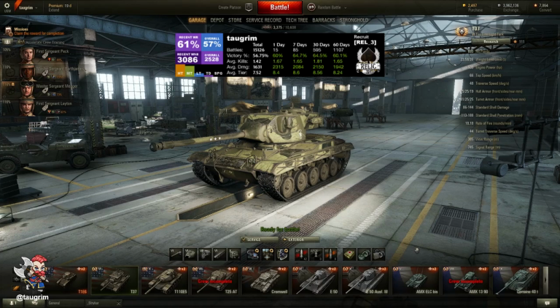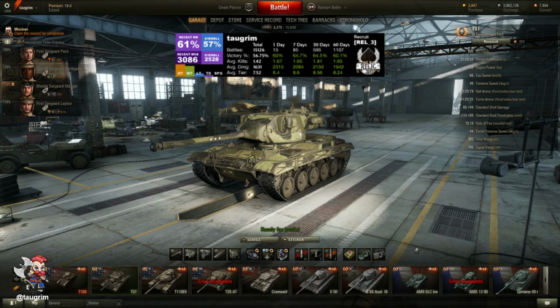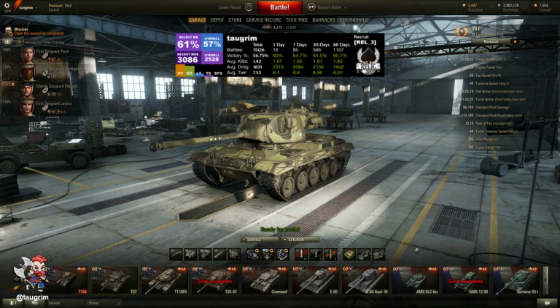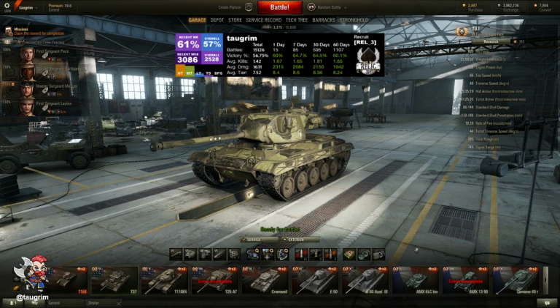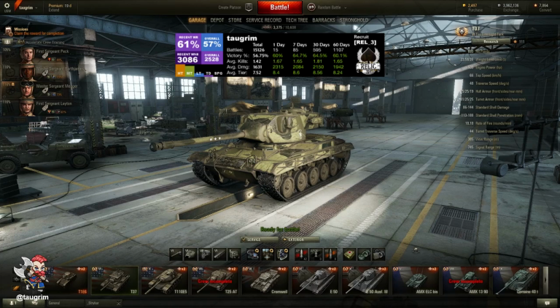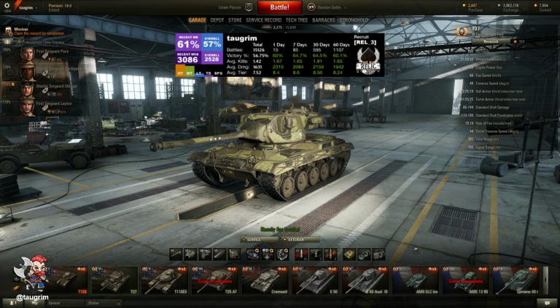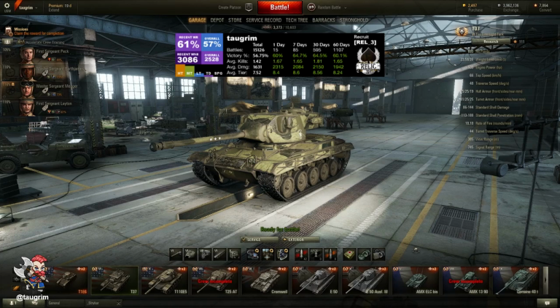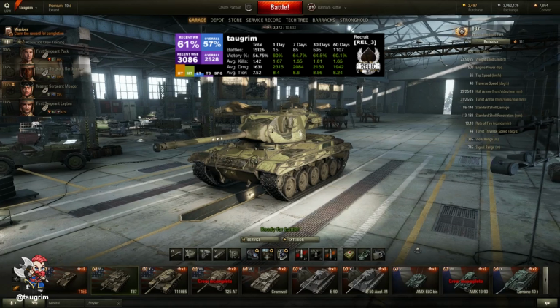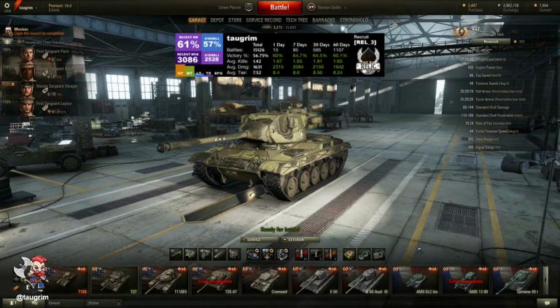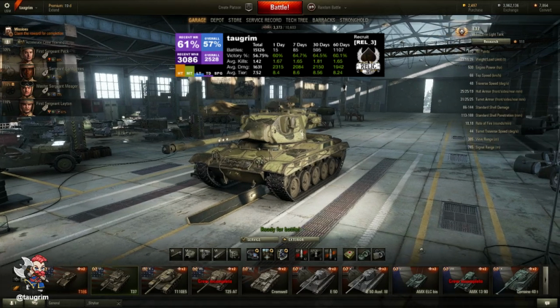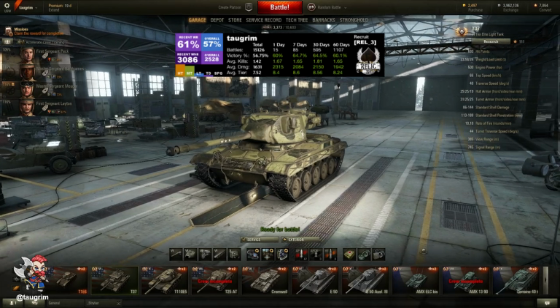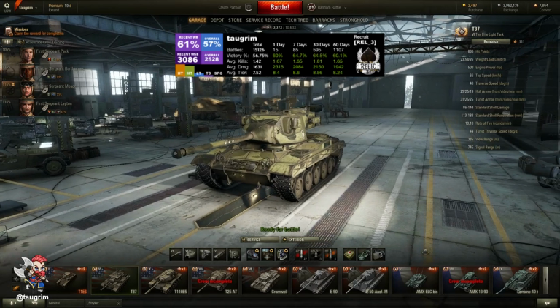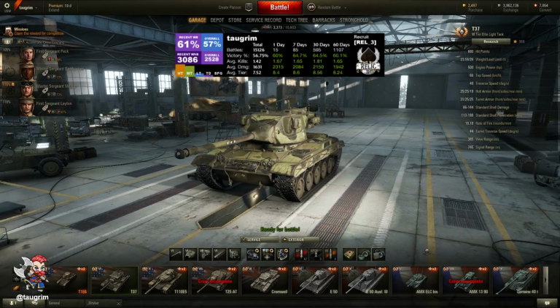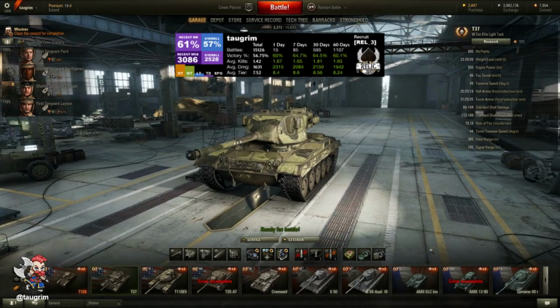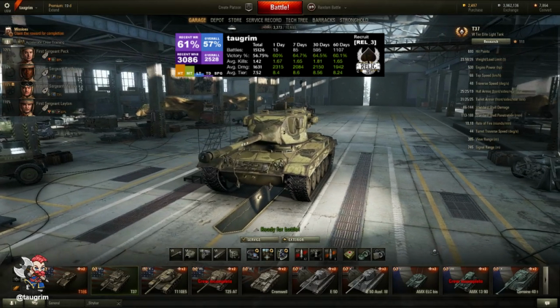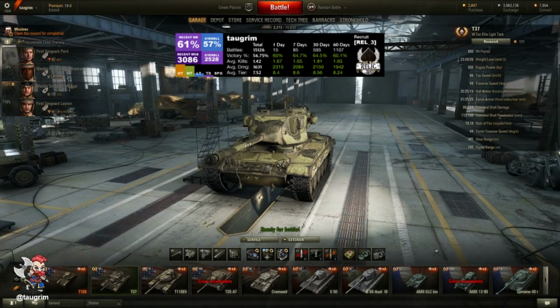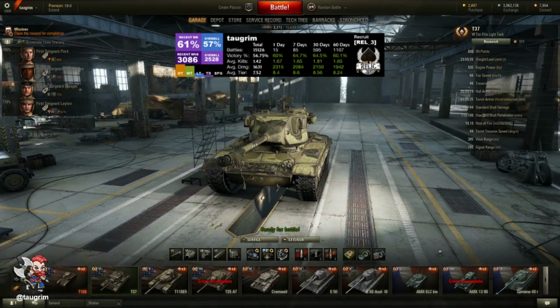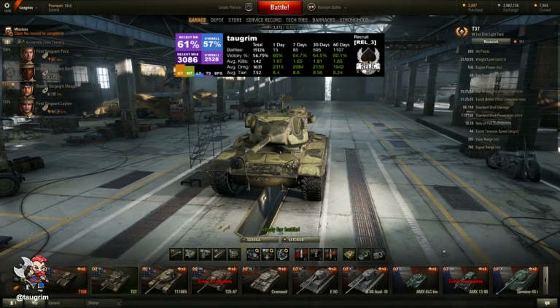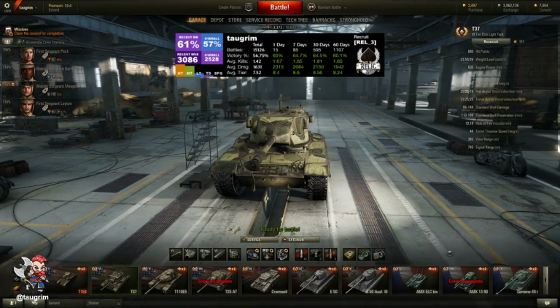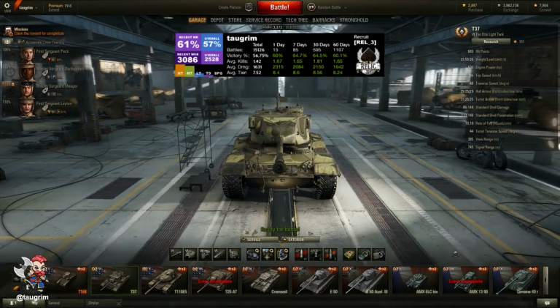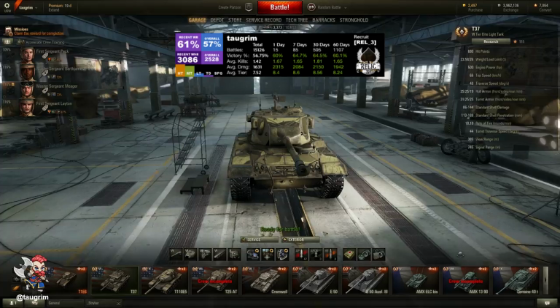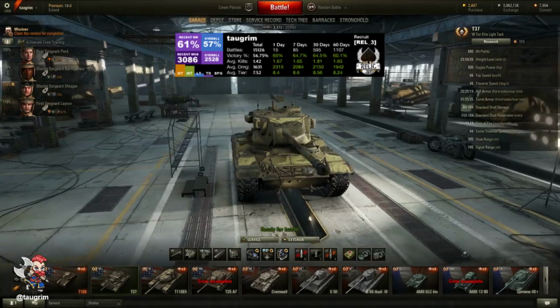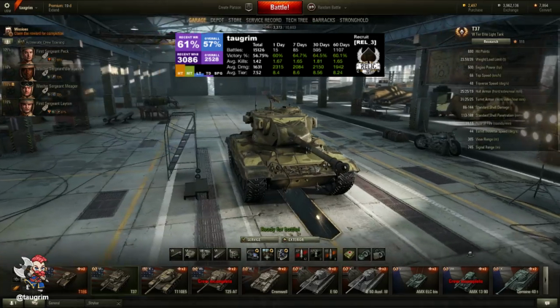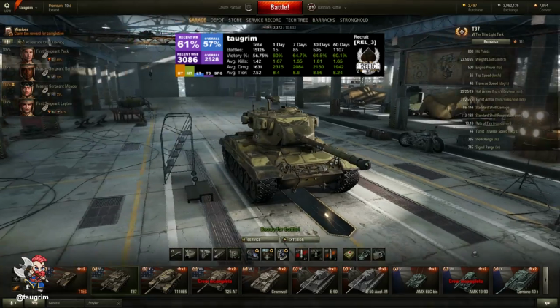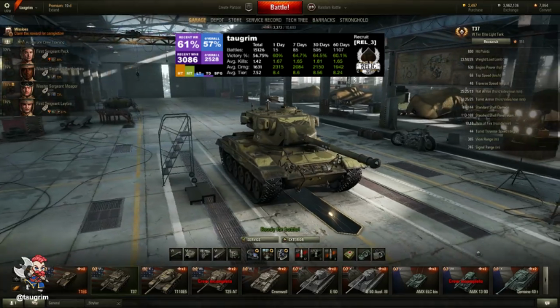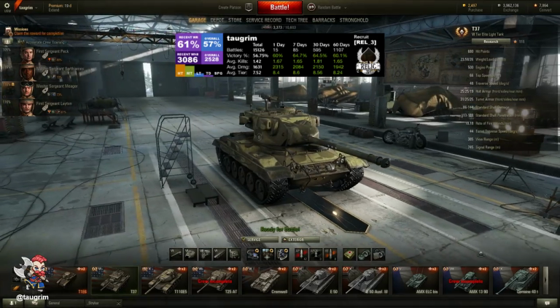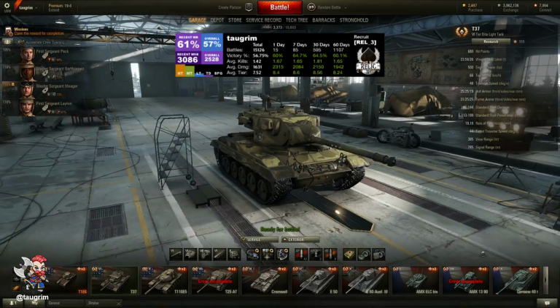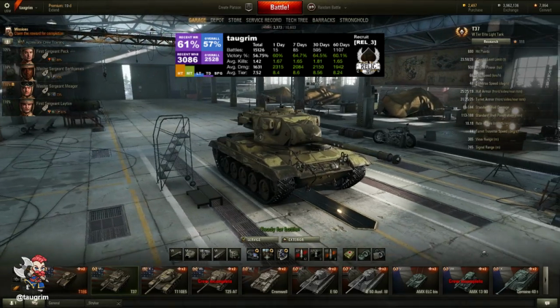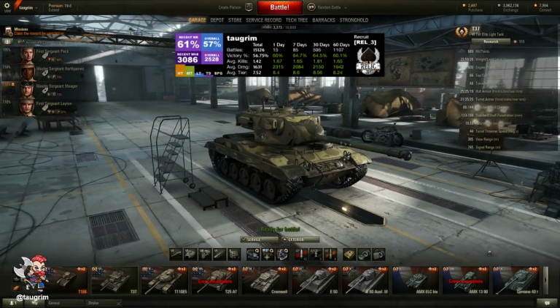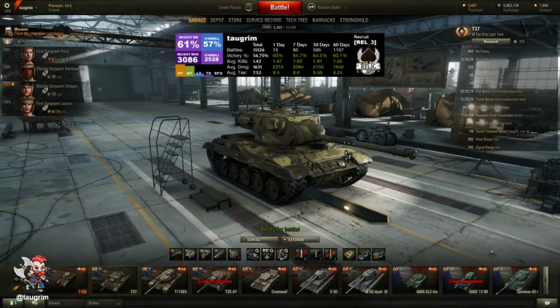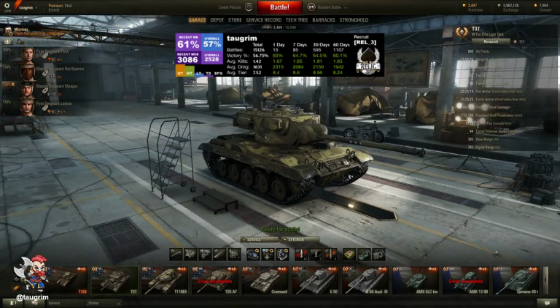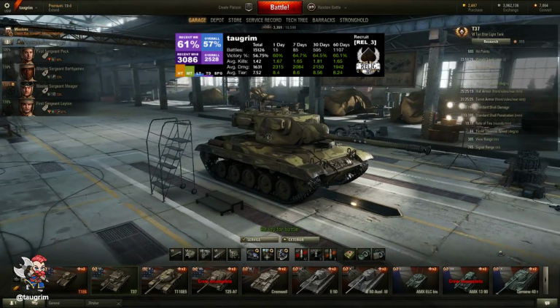This is episode 30 of our Road to Unicom. Today we look at the T-37, a tier 6 American light tank.